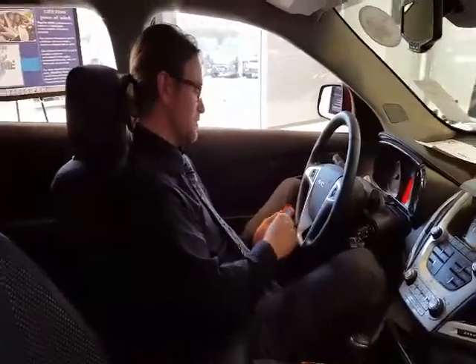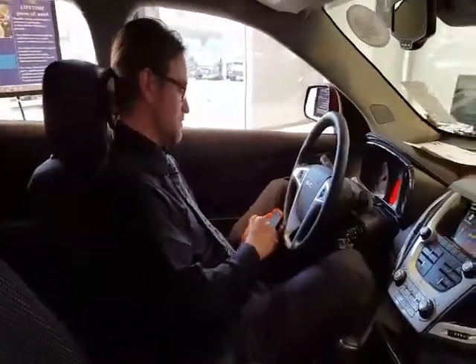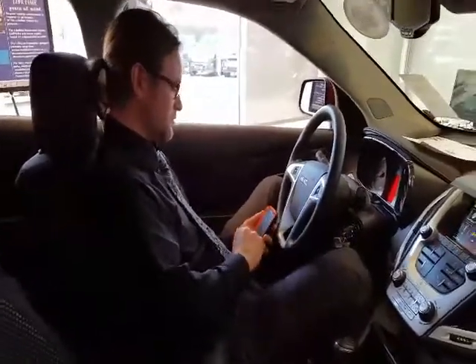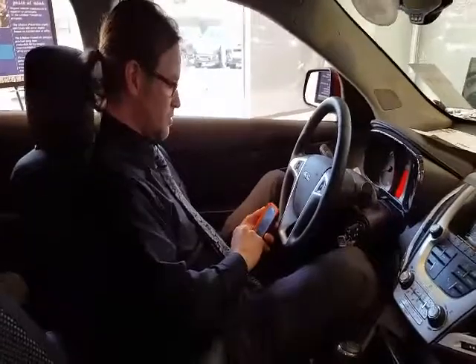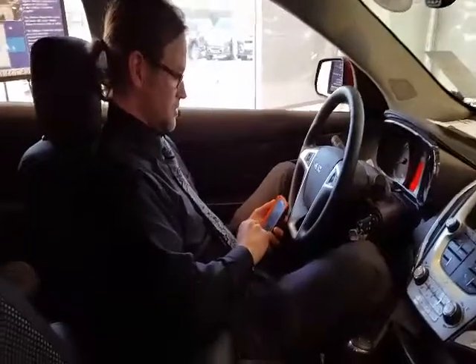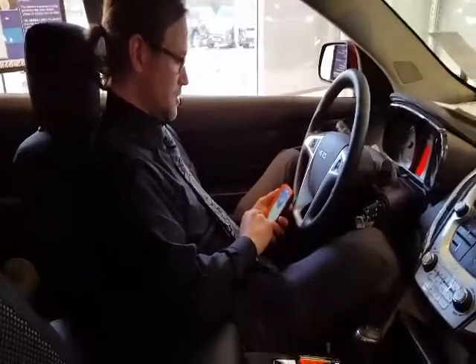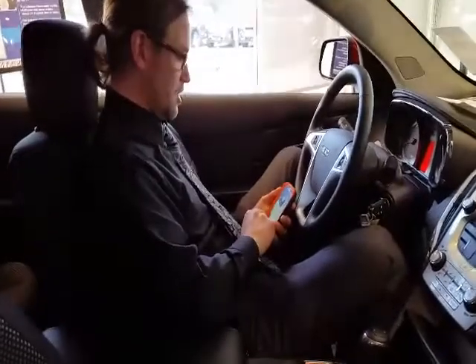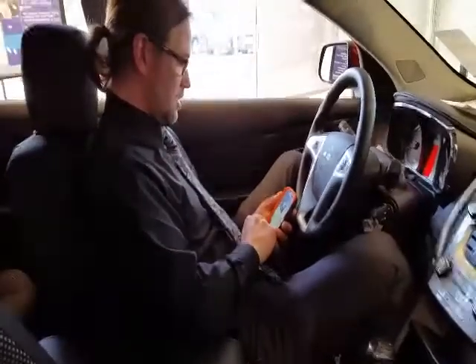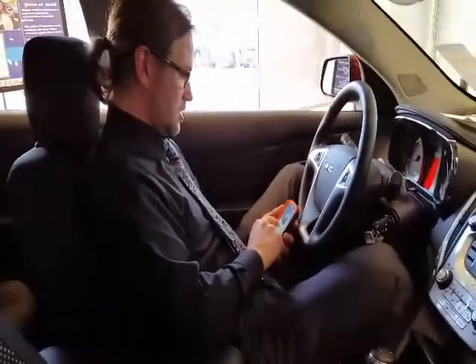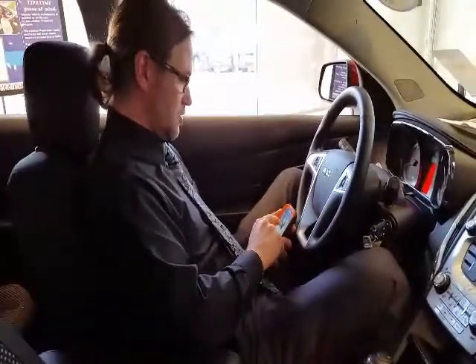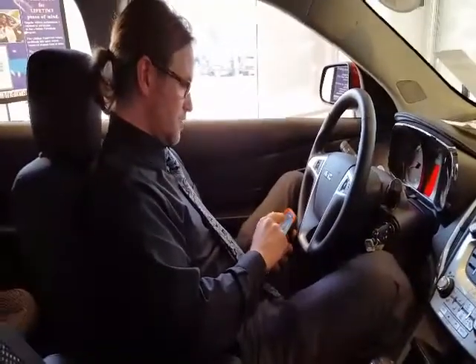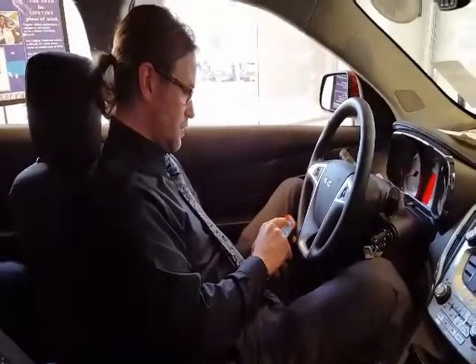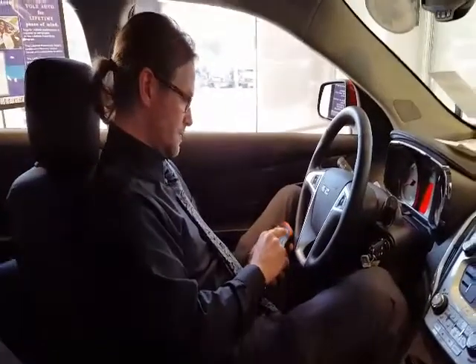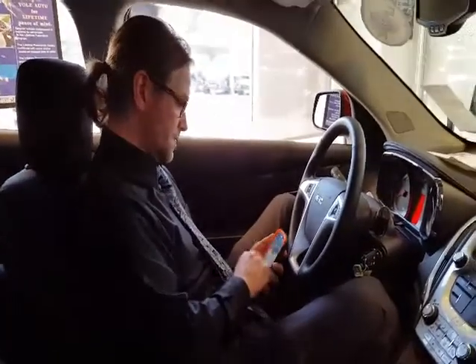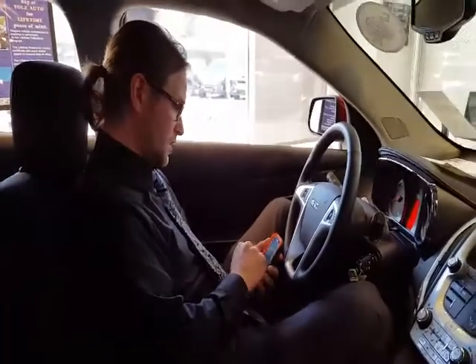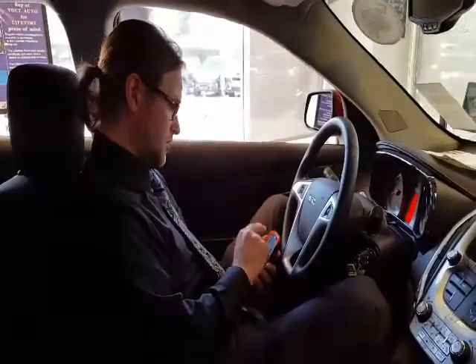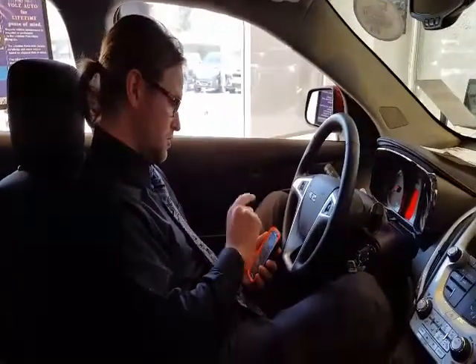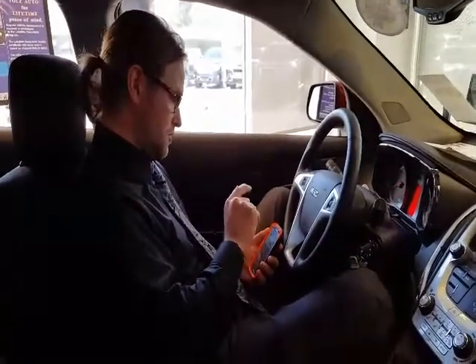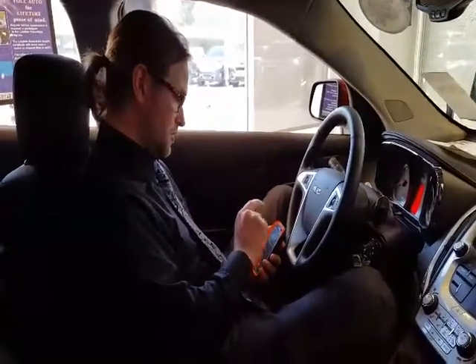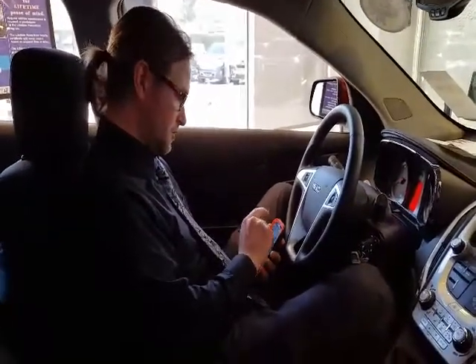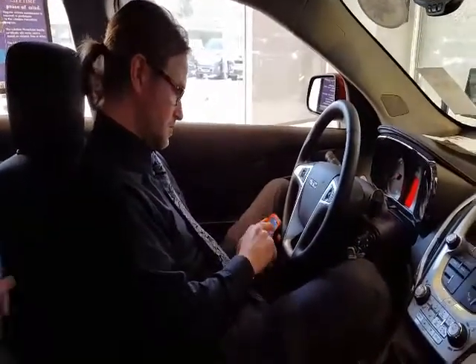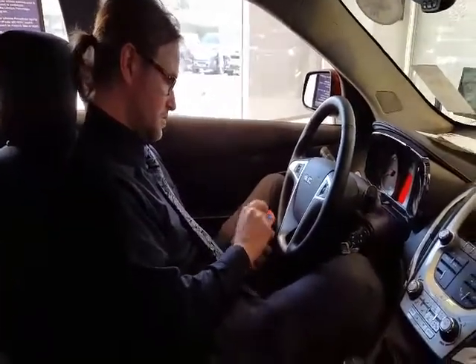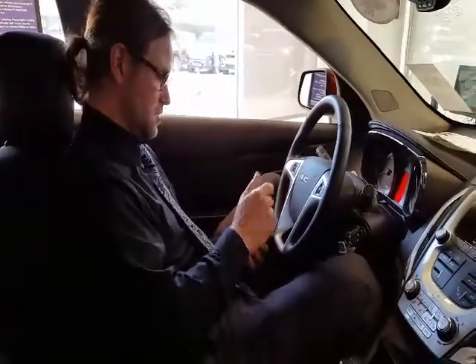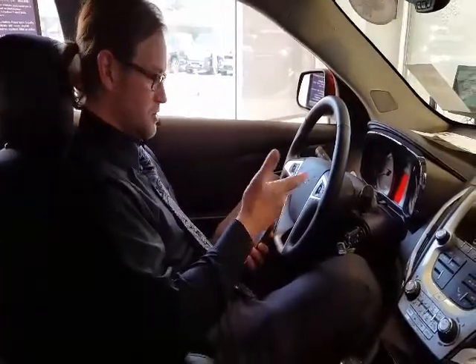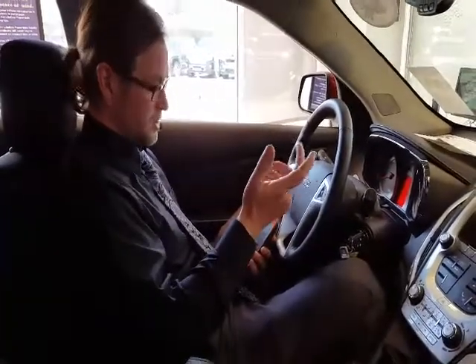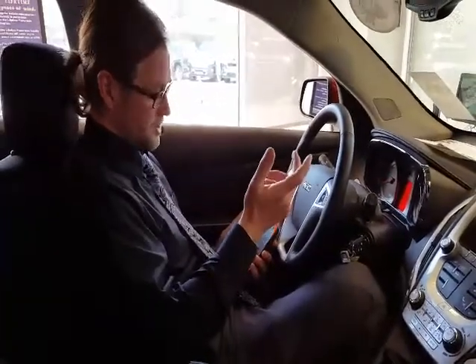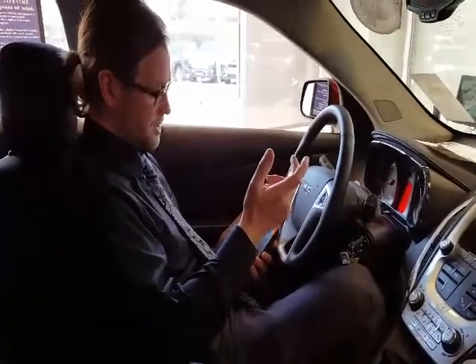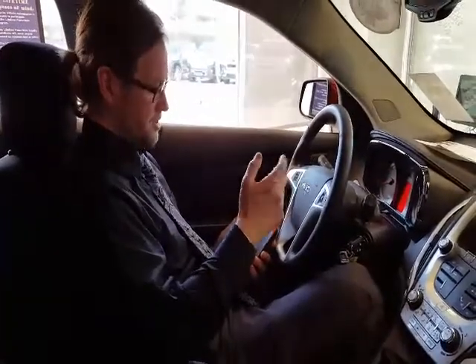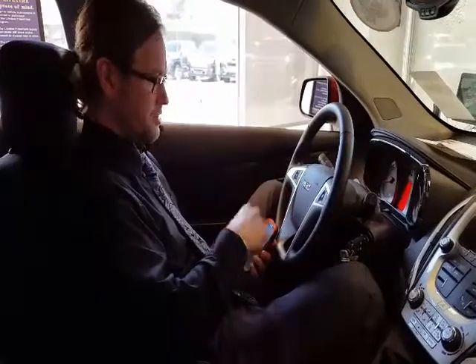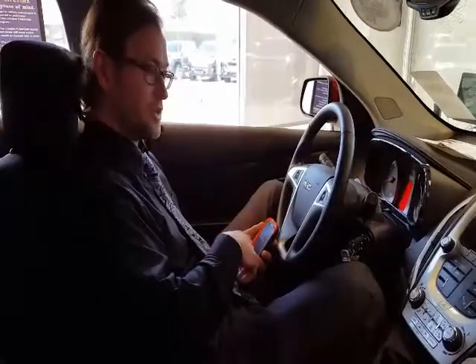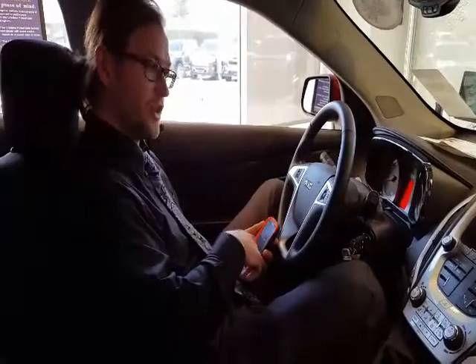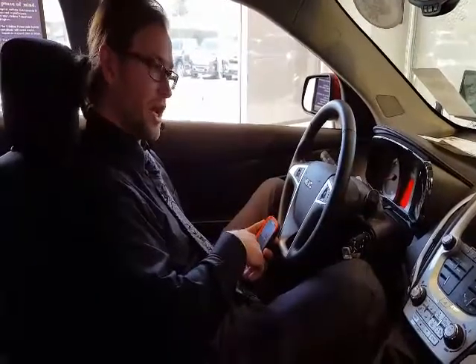First and foremost, you're going to go to your phone, go to your Bluetooth — which is usually under Settings — and turn it on.